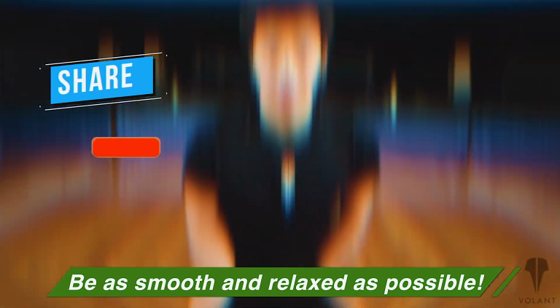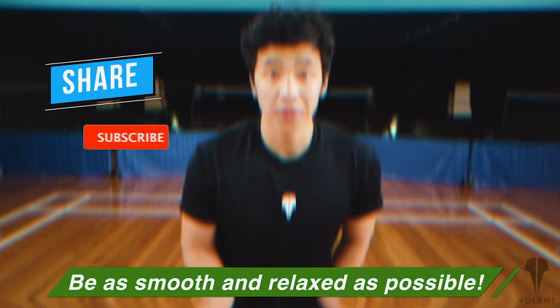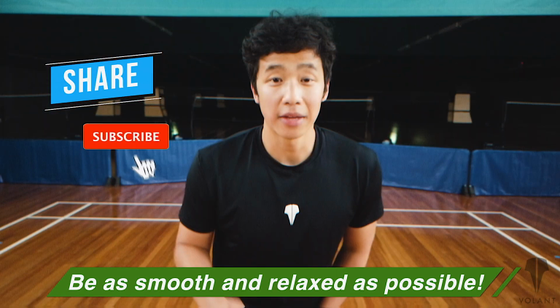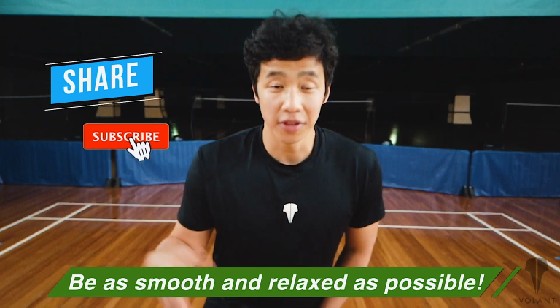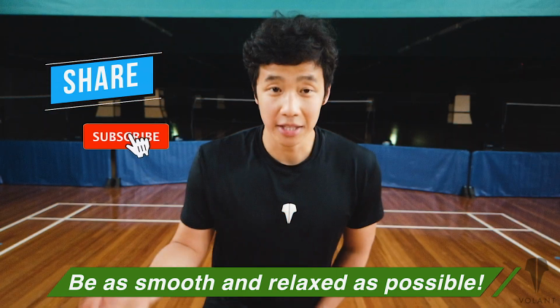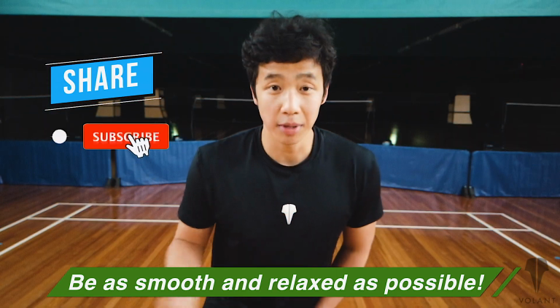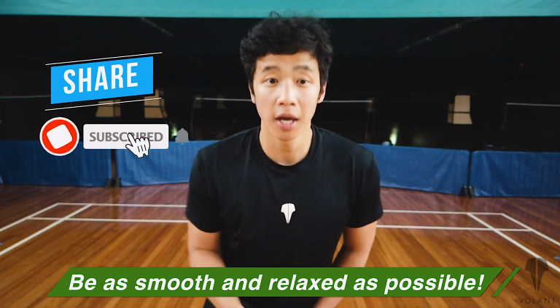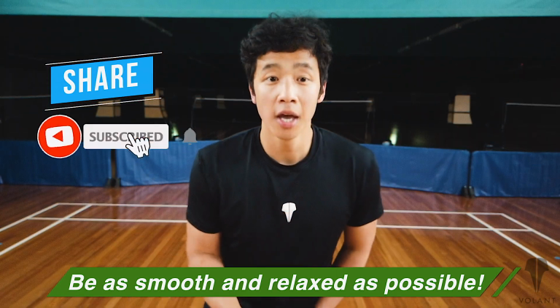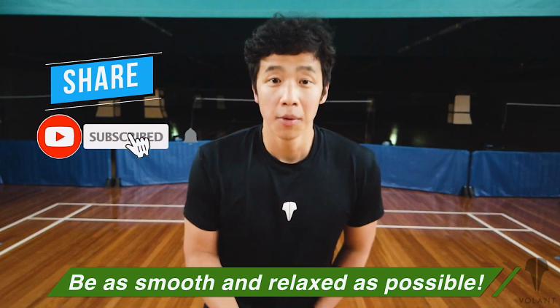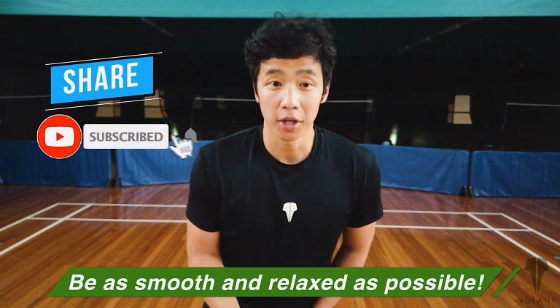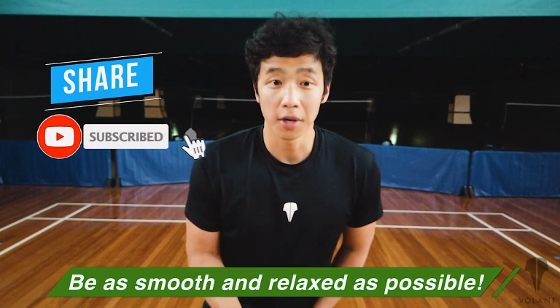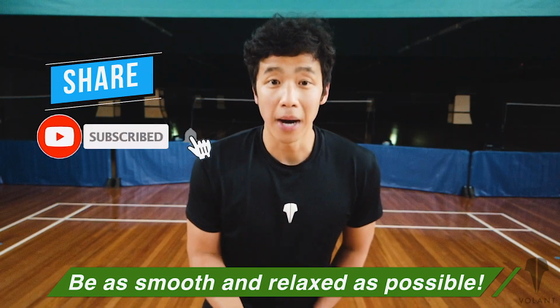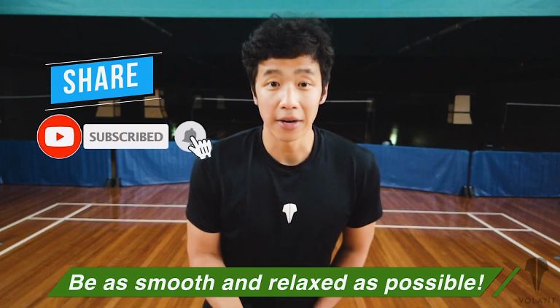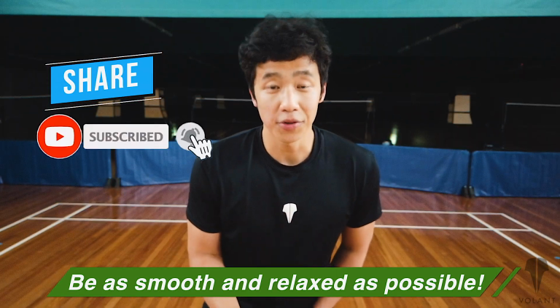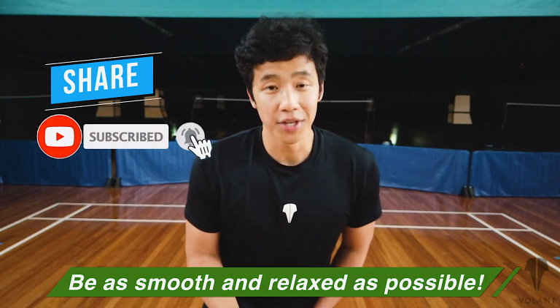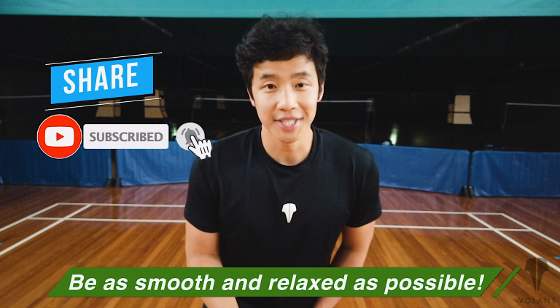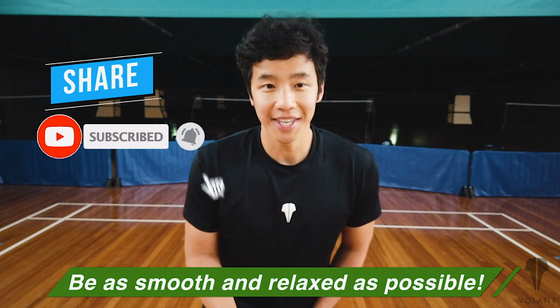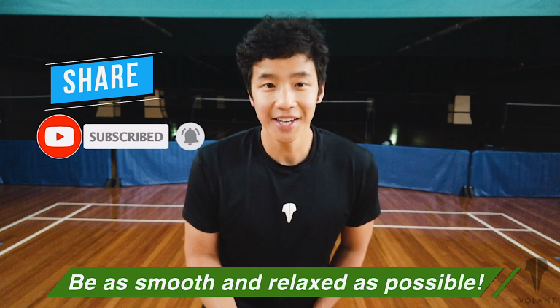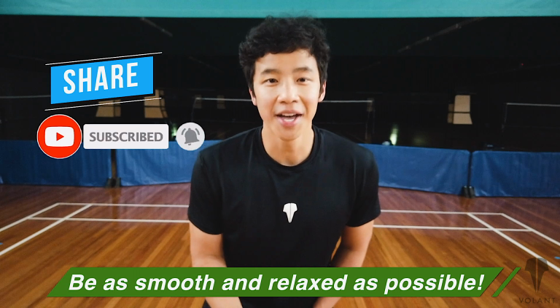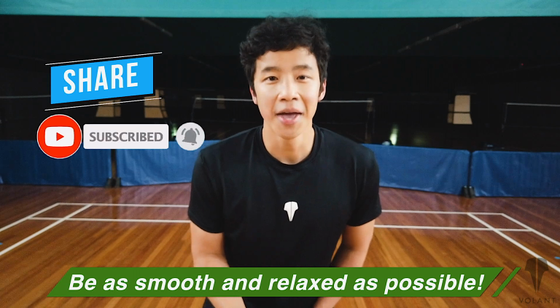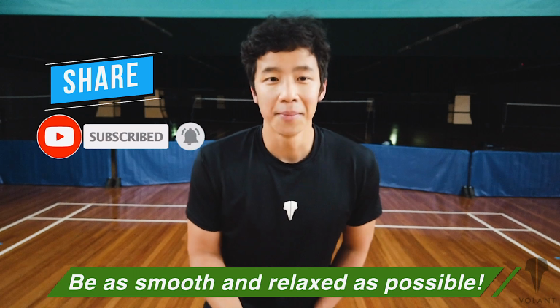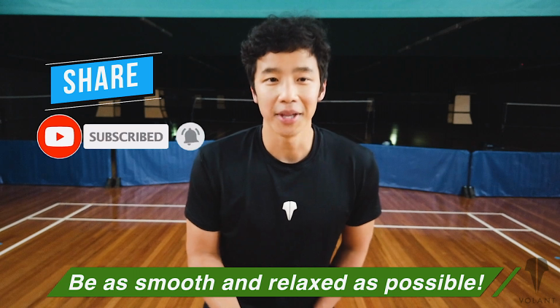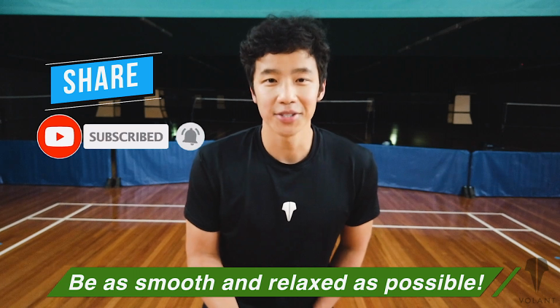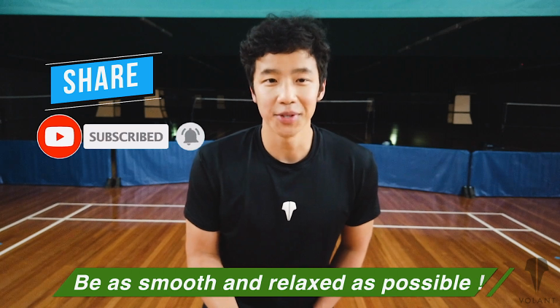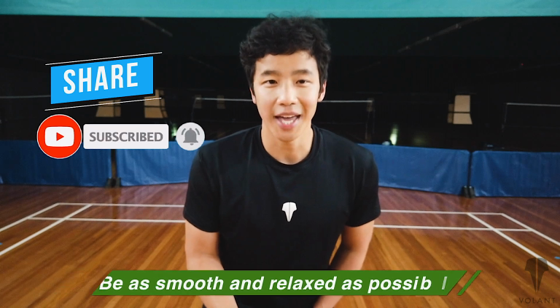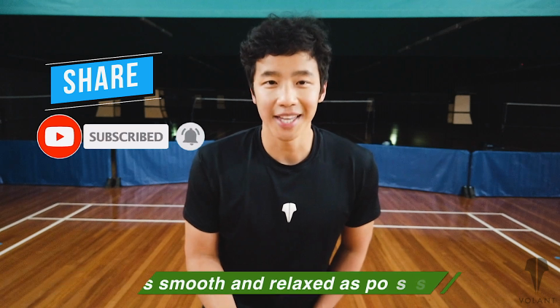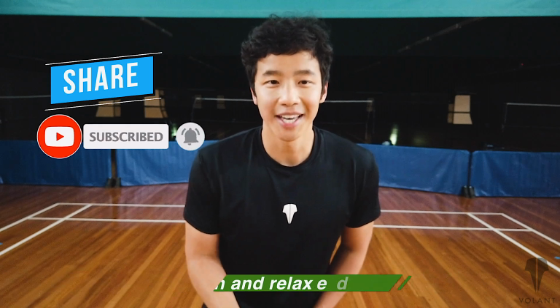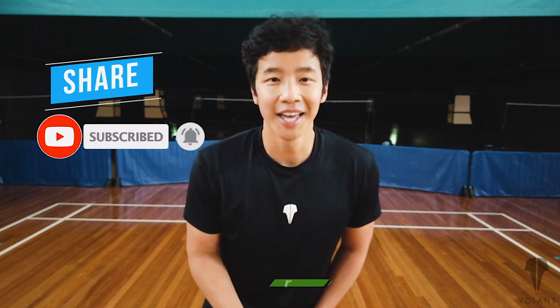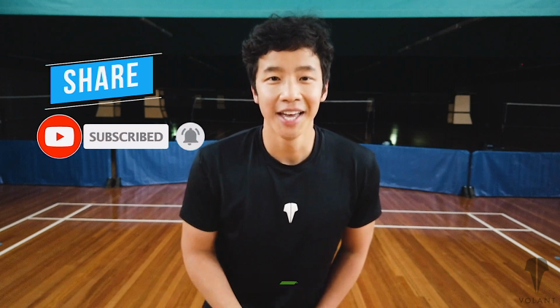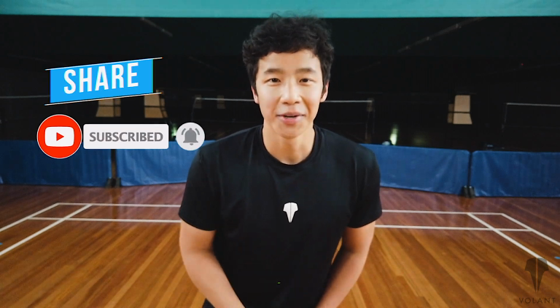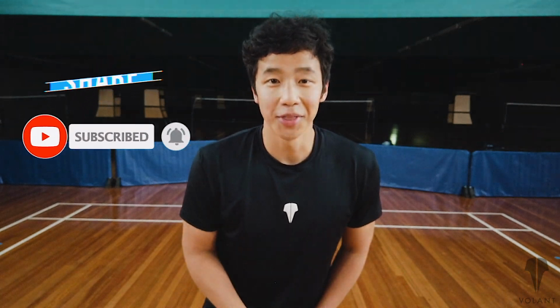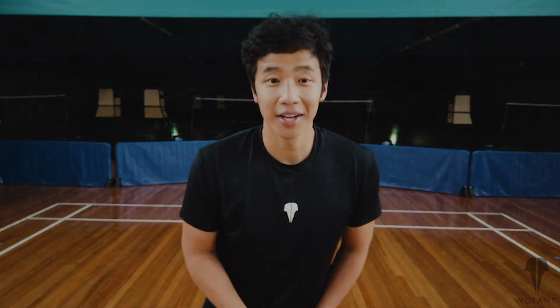For next week, we're going to combine a few things together. Let's do it — good luck!